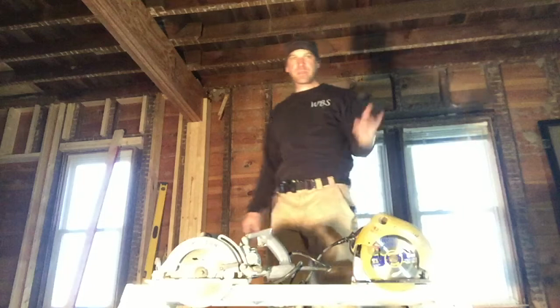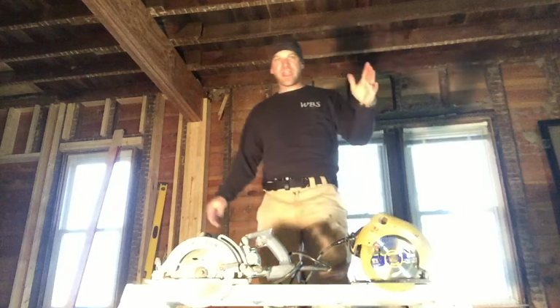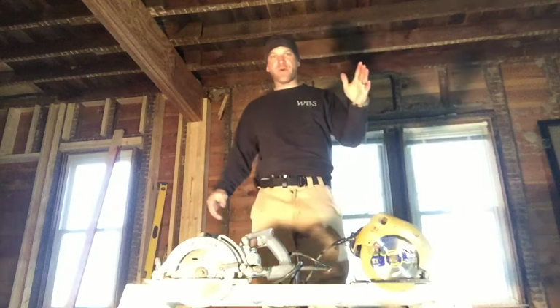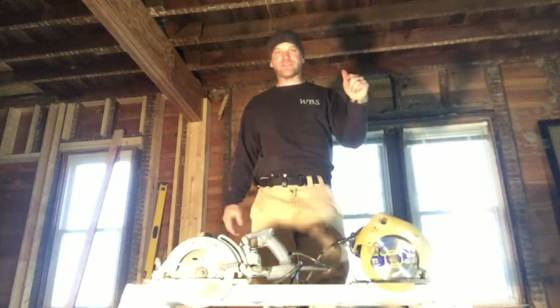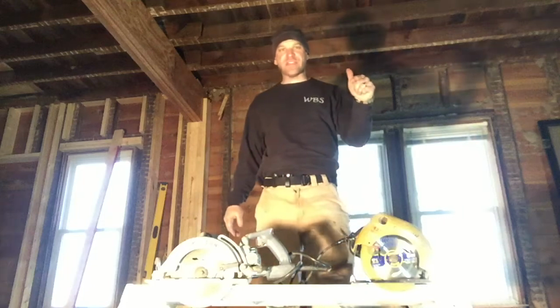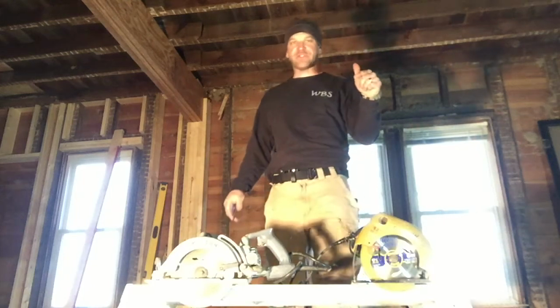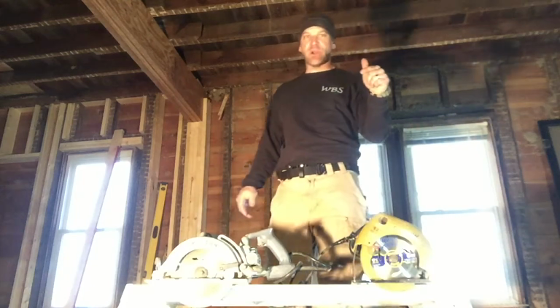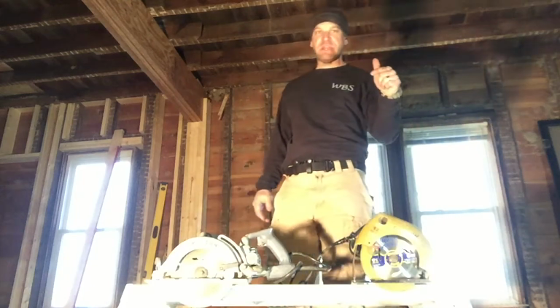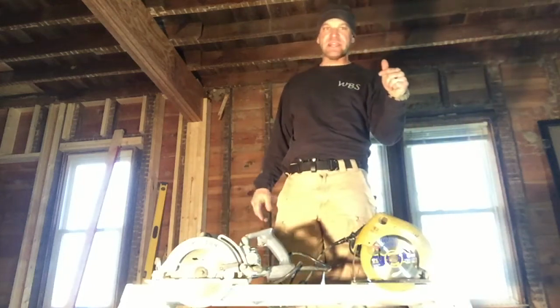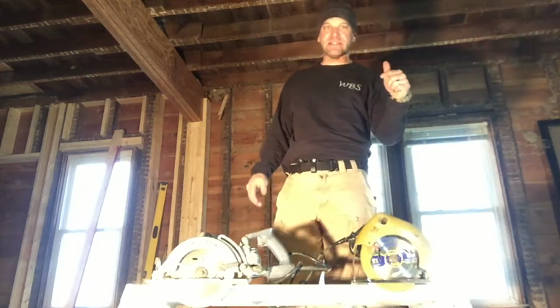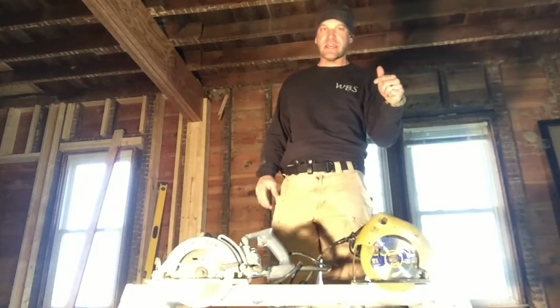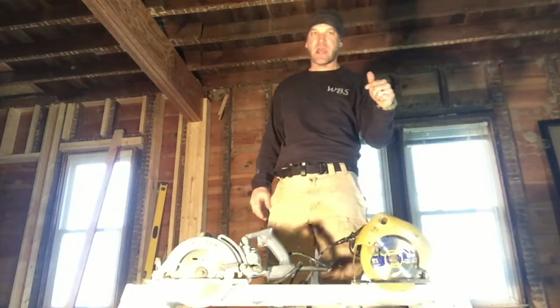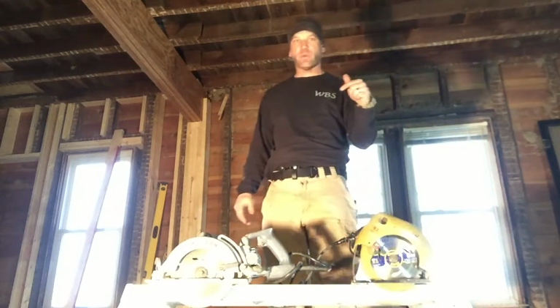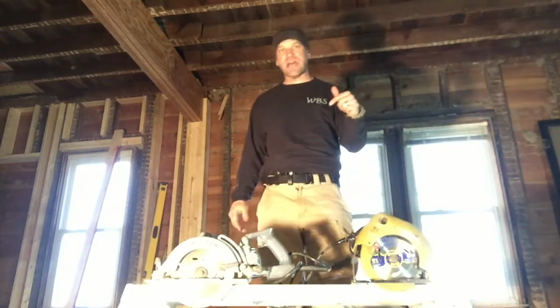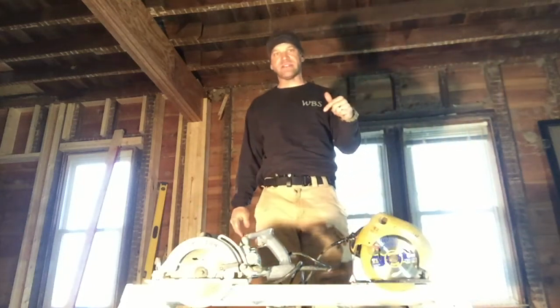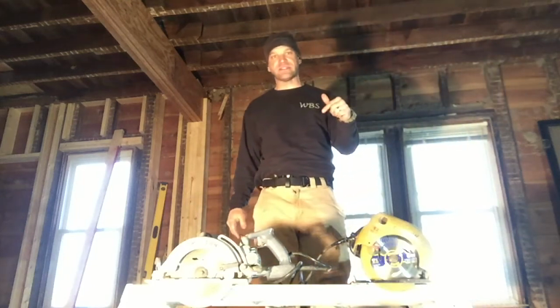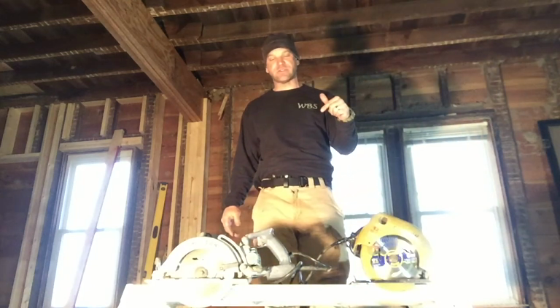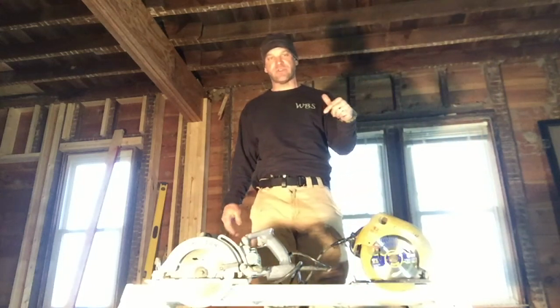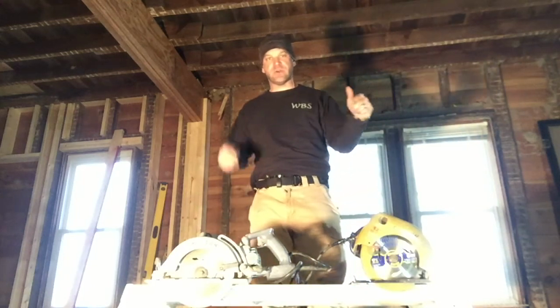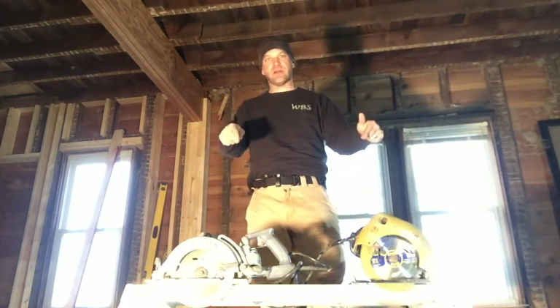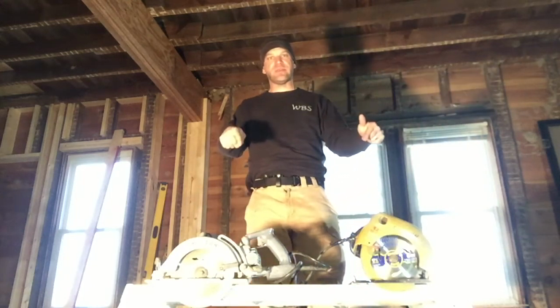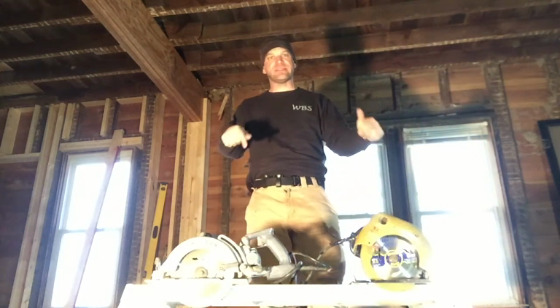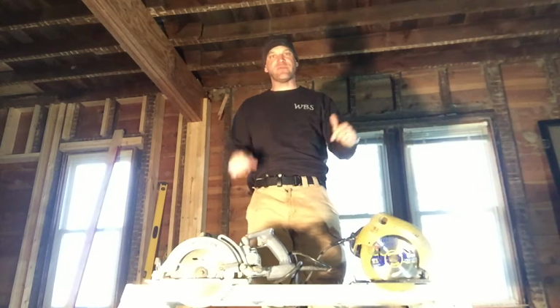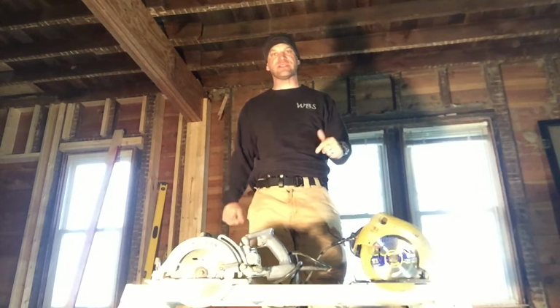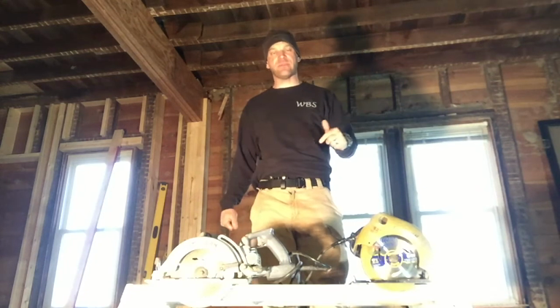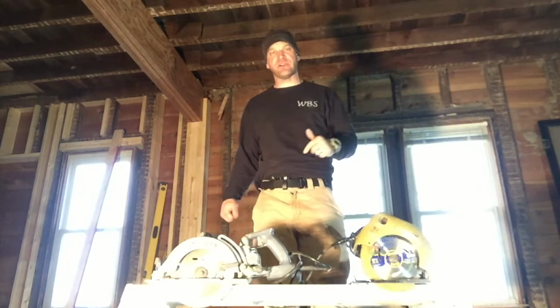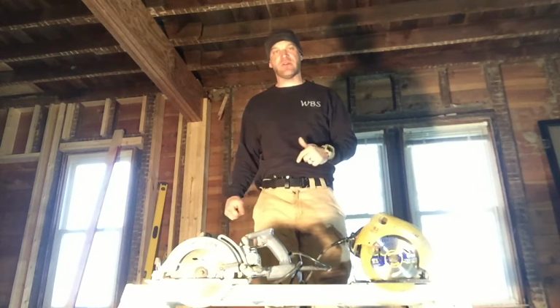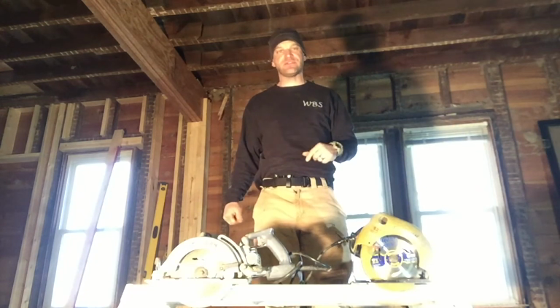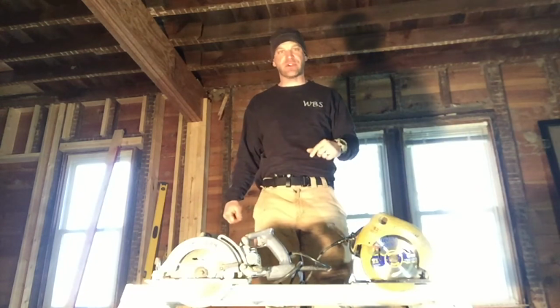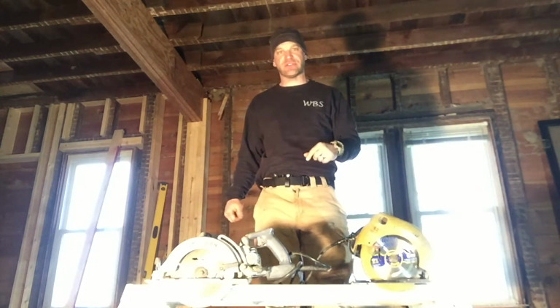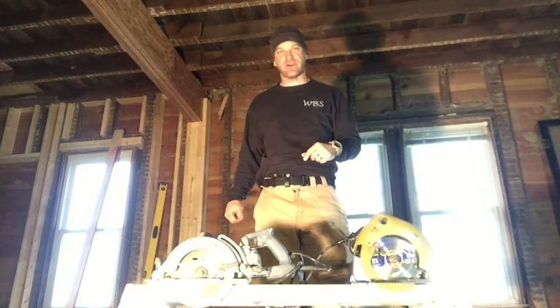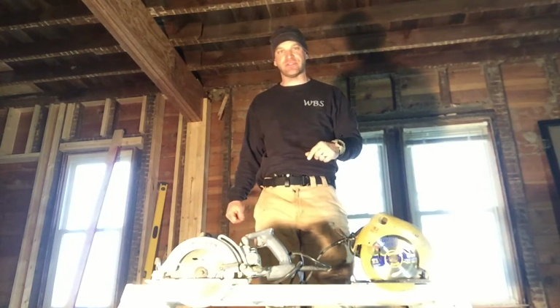Hey folks, thanks for joining me again today. I would like to discuss with you the different types of circular saws.